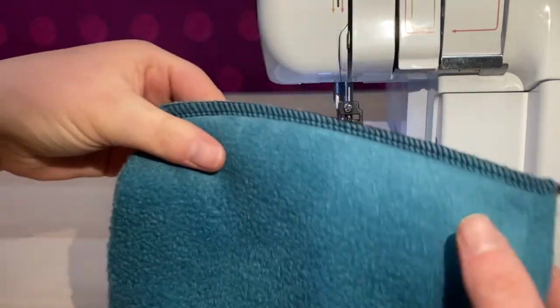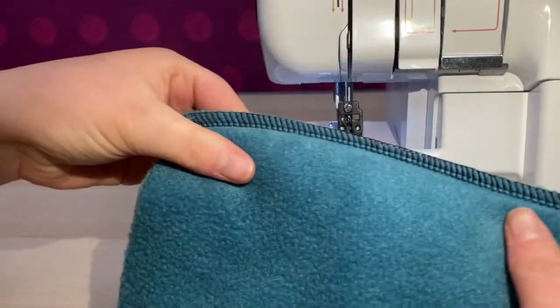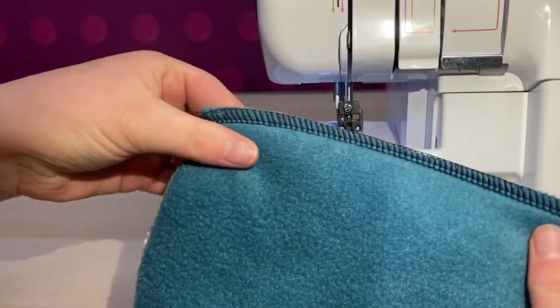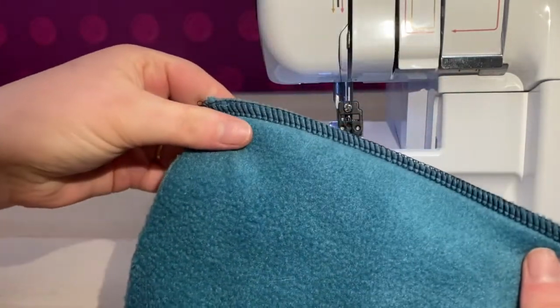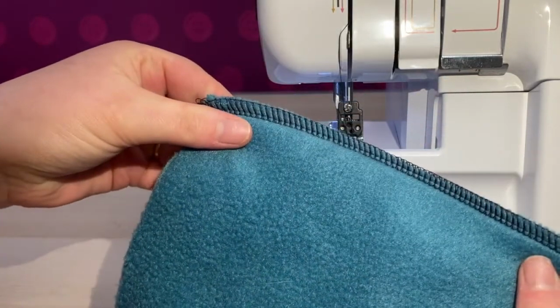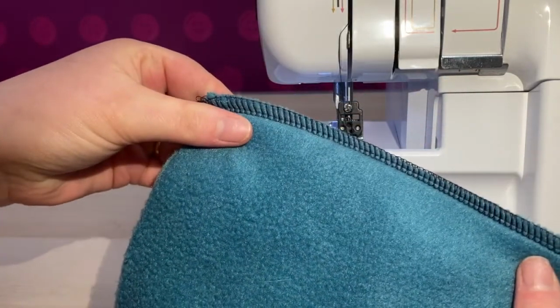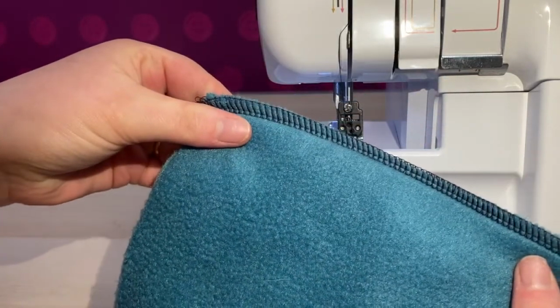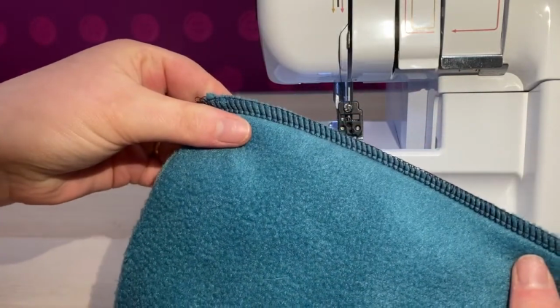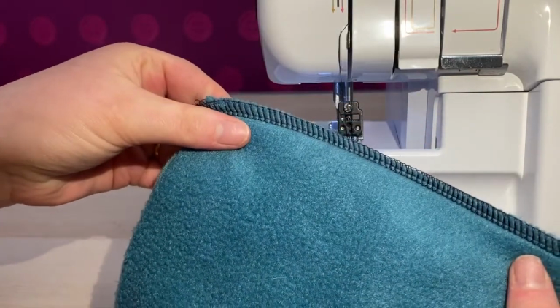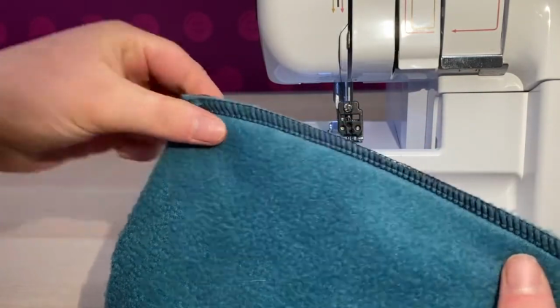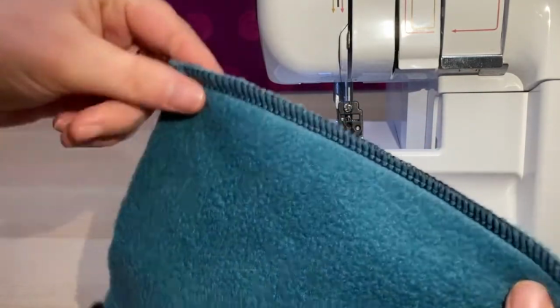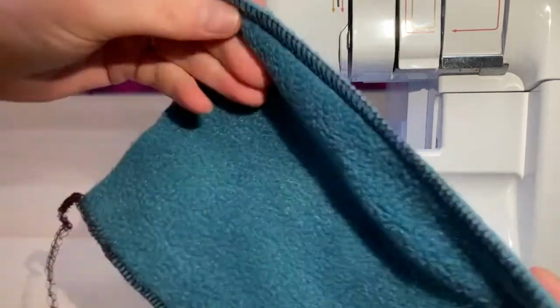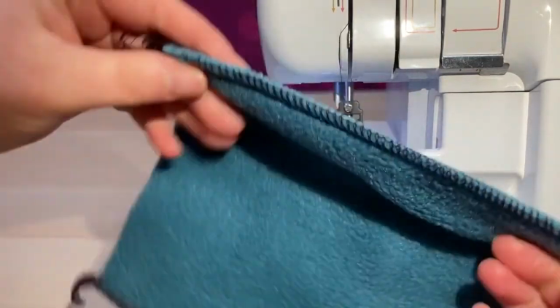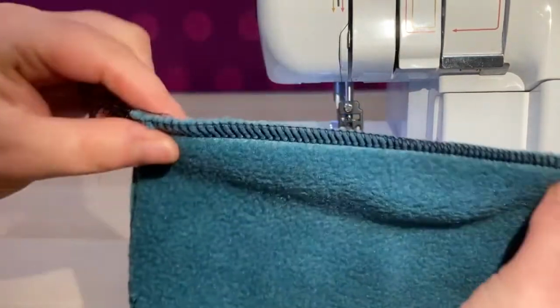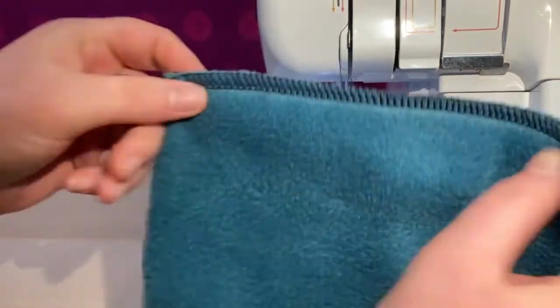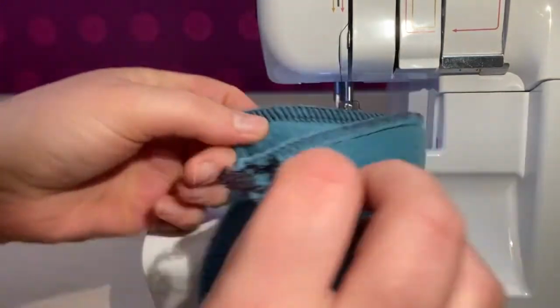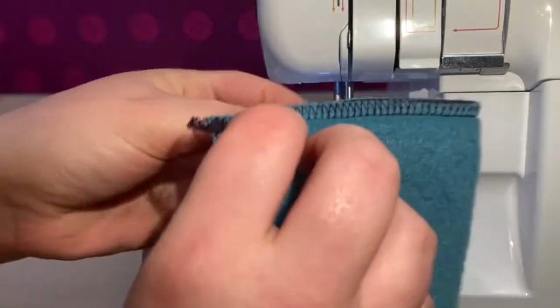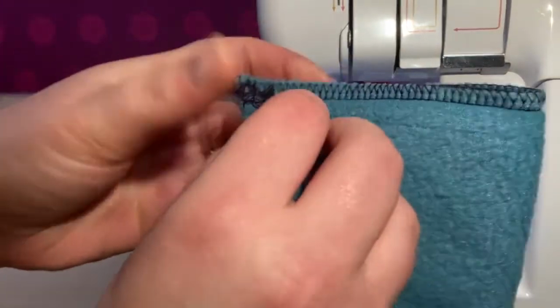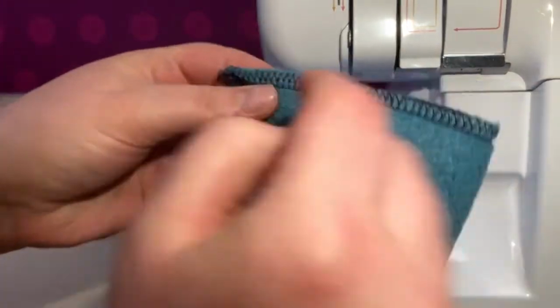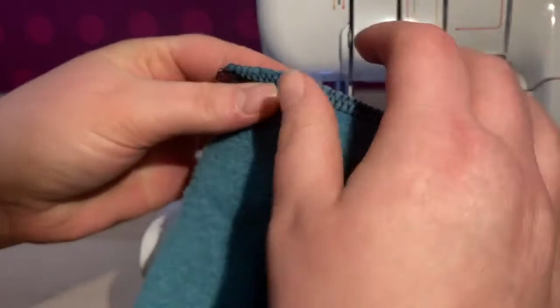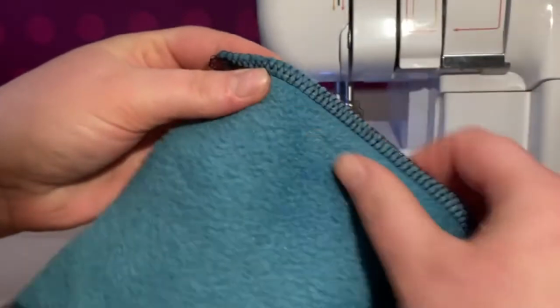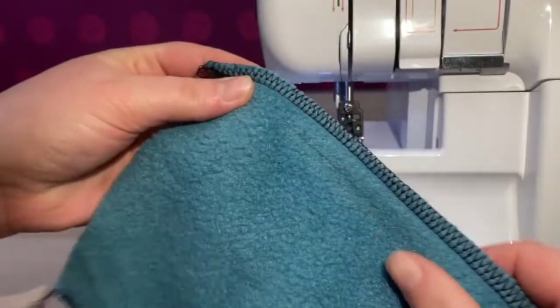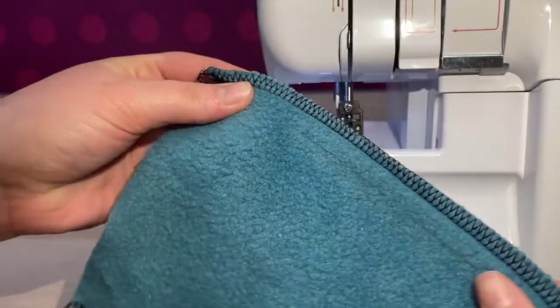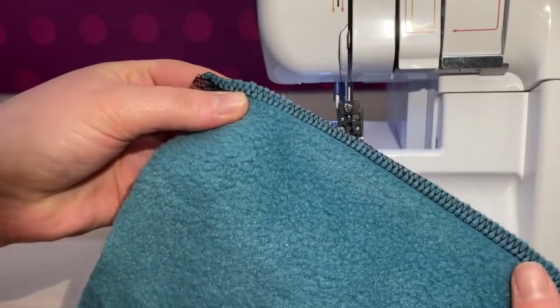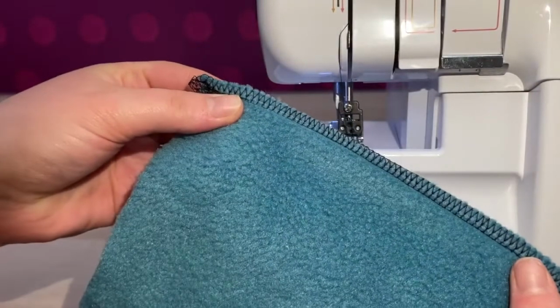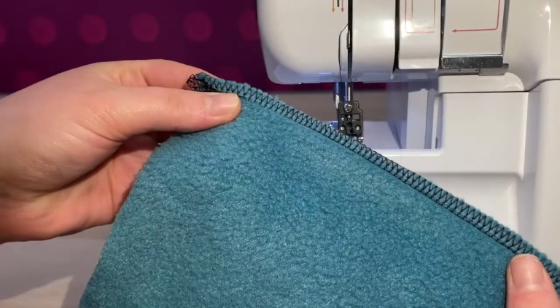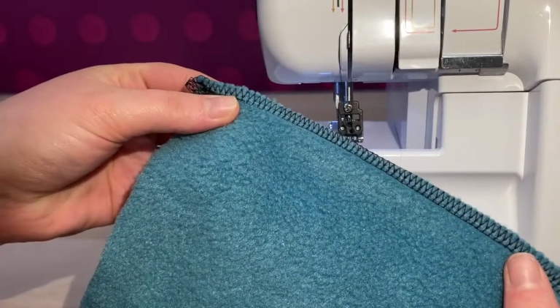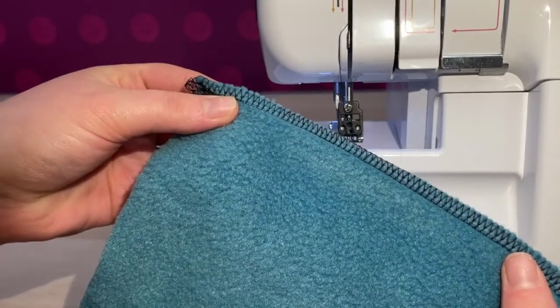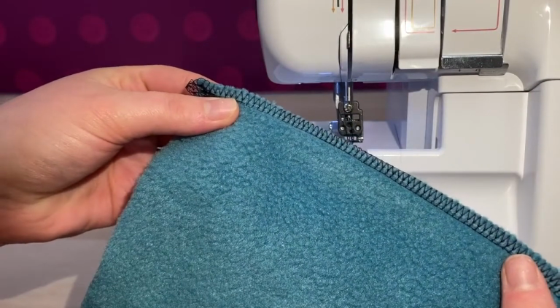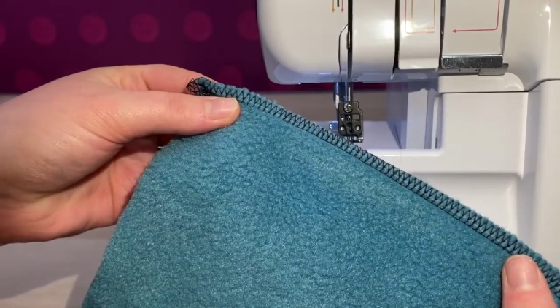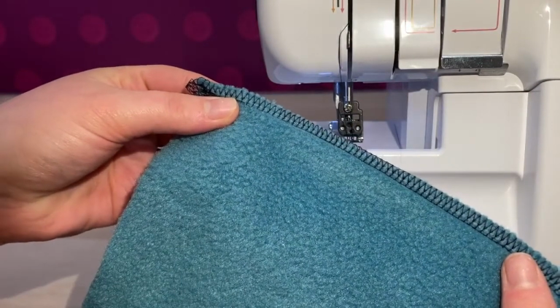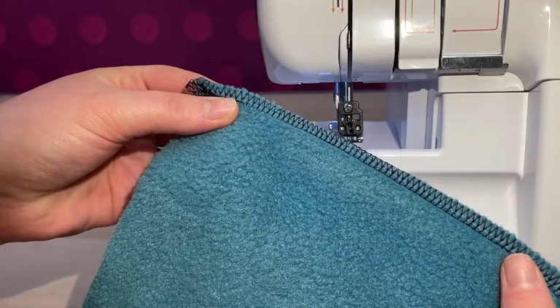As you can see, just by changing a few settings and removing the knife, you end up with a lovely neat stitch.